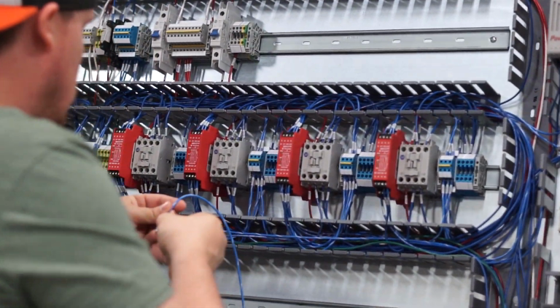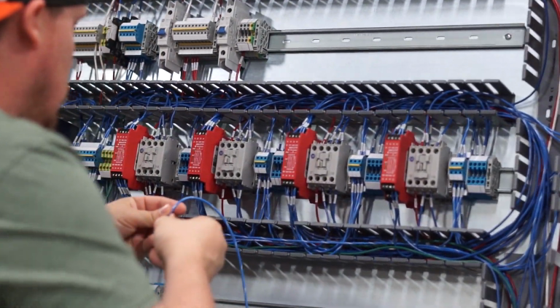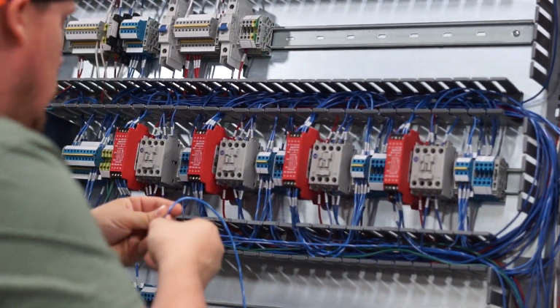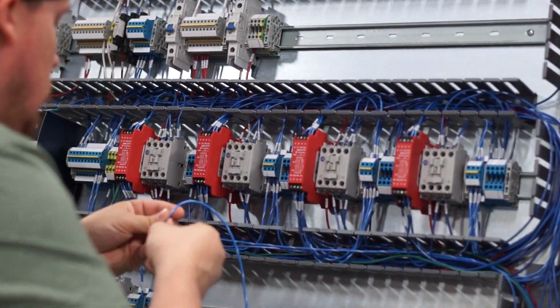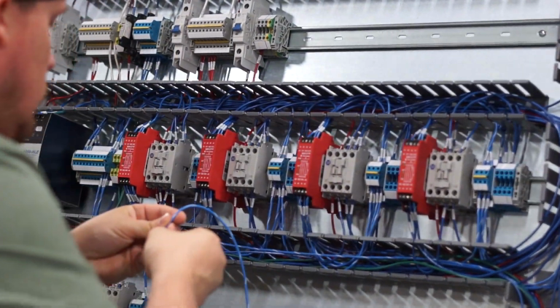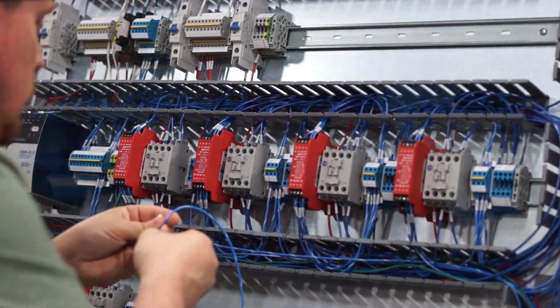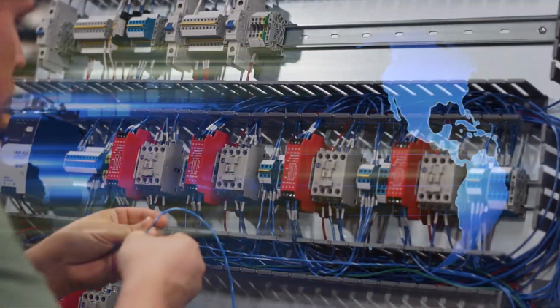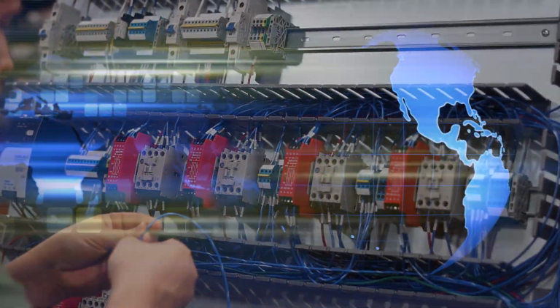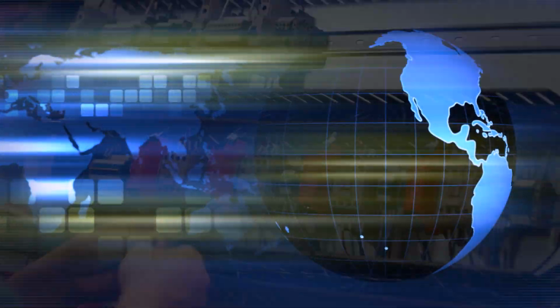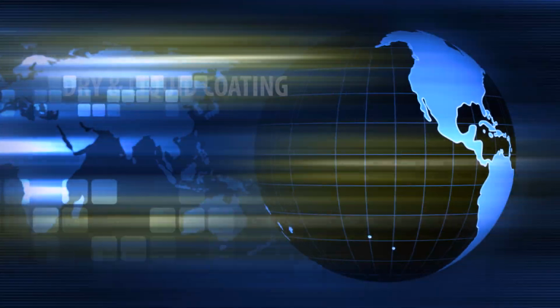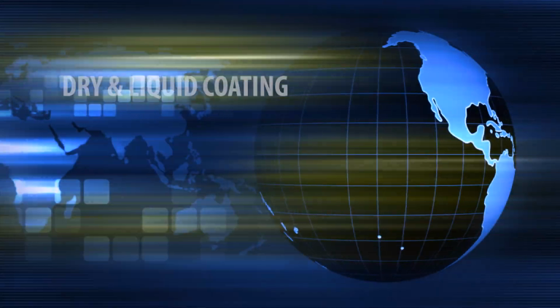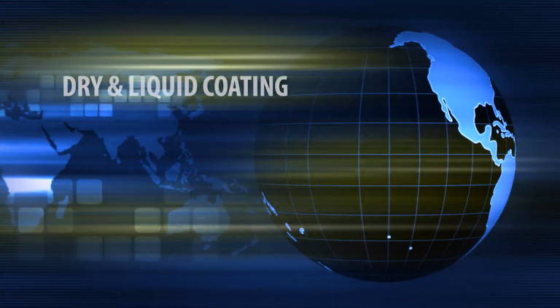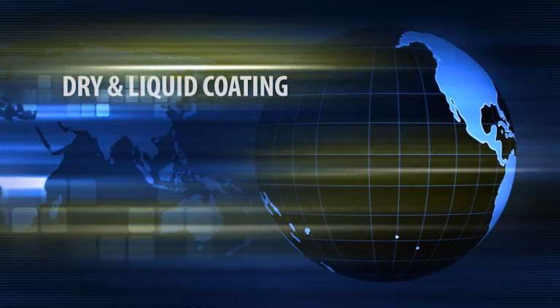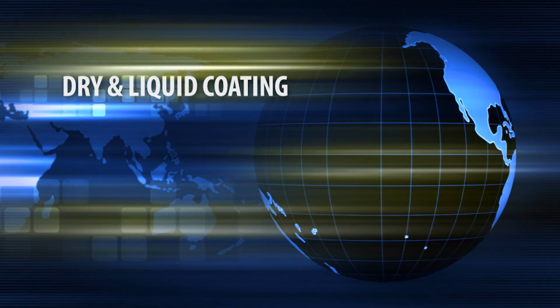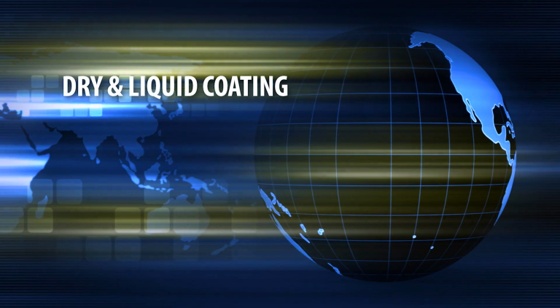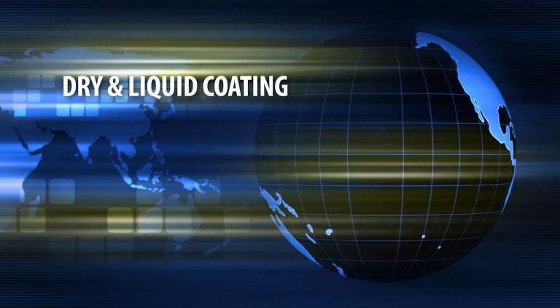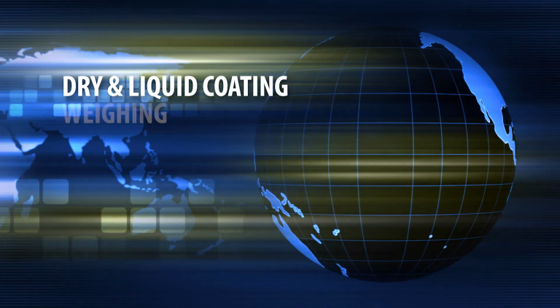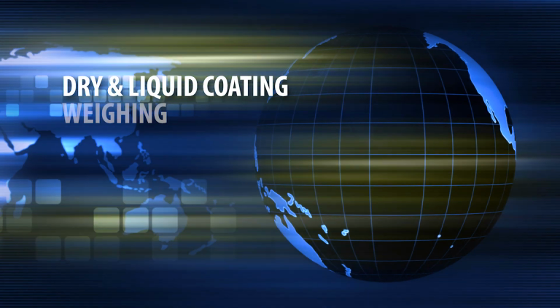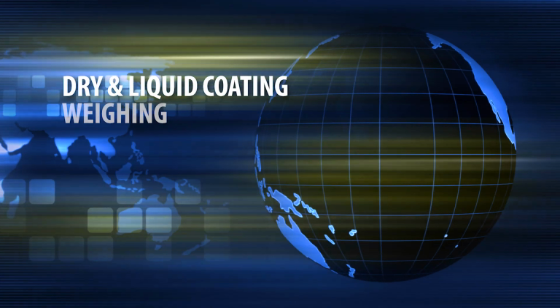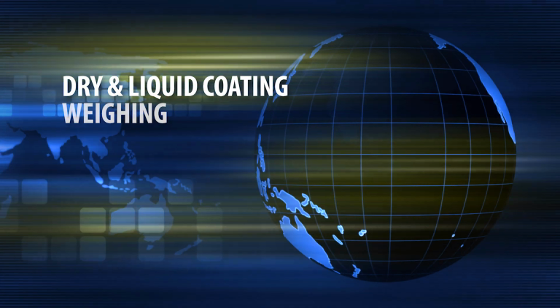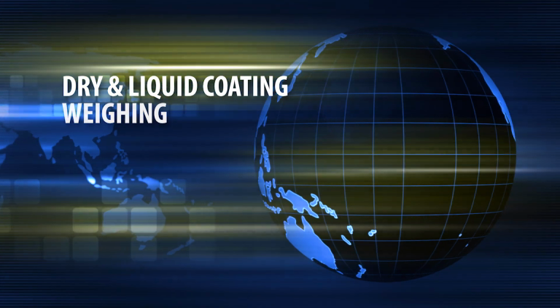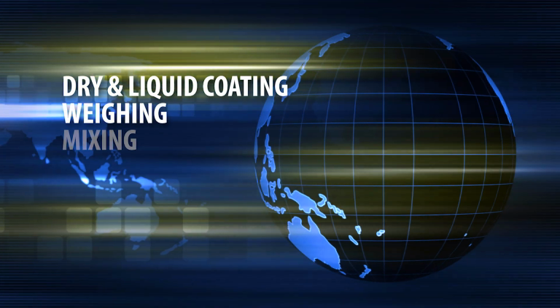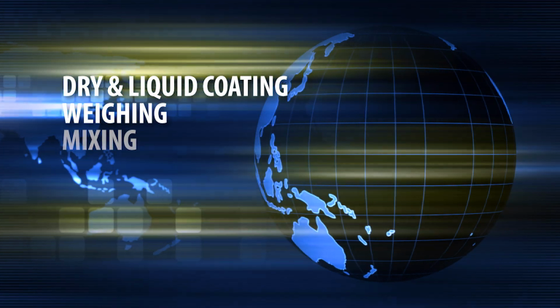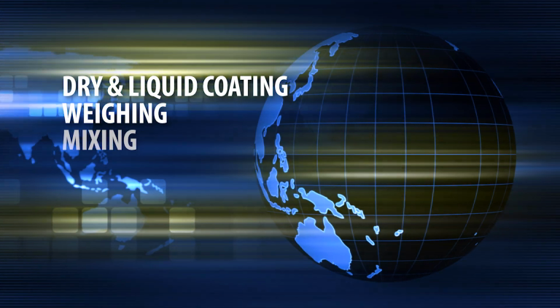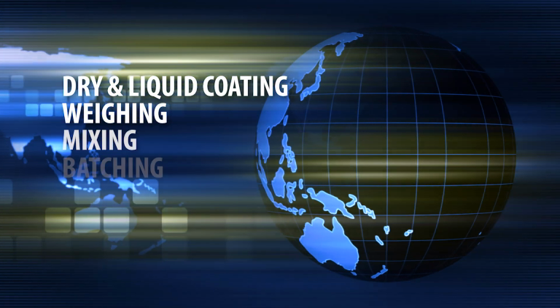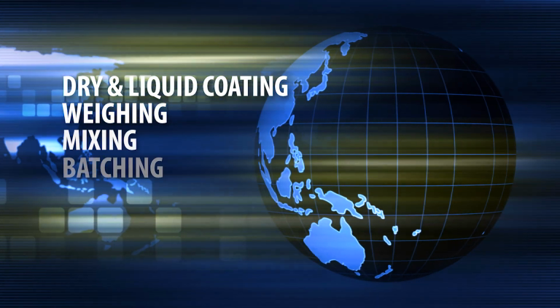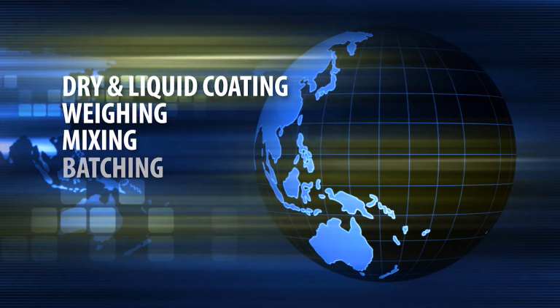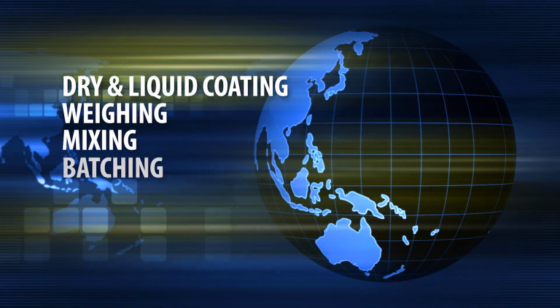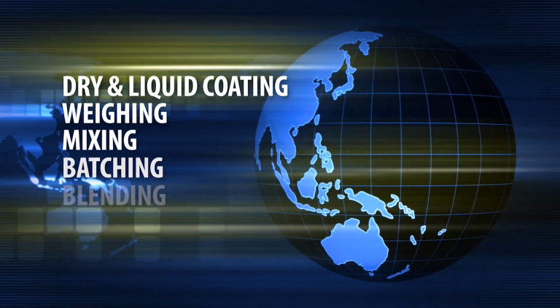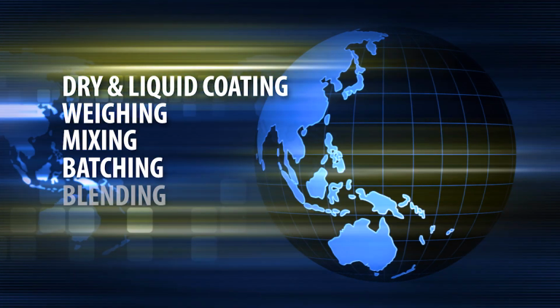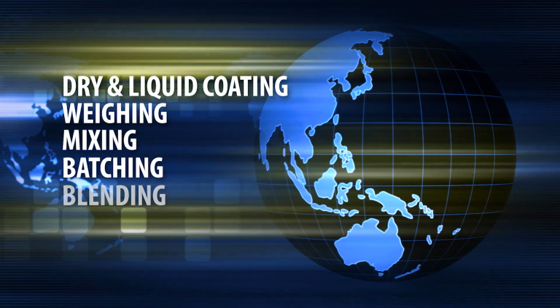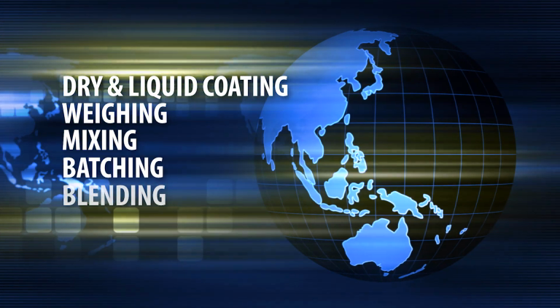APEC offers system solutions for dry and liquid coating, weighing, mixing, batching and blending.